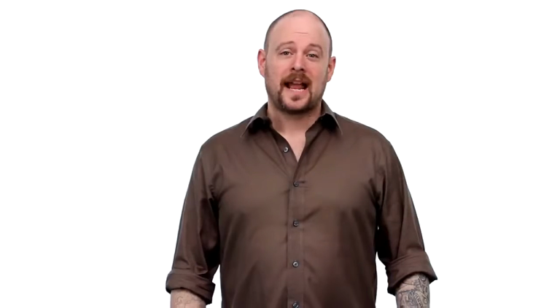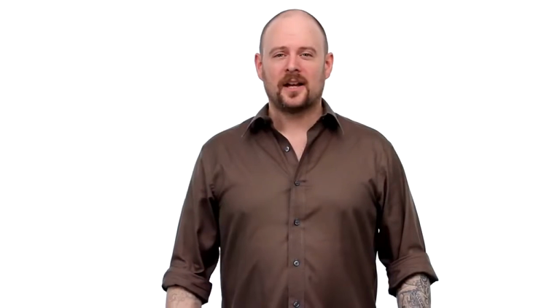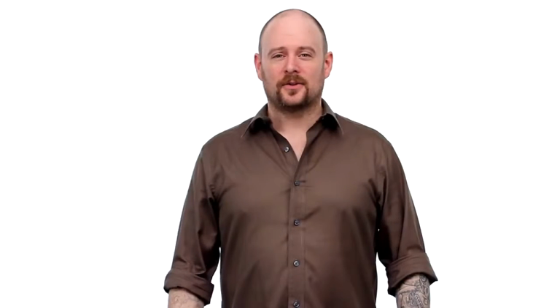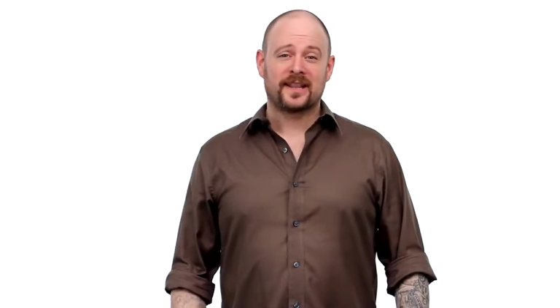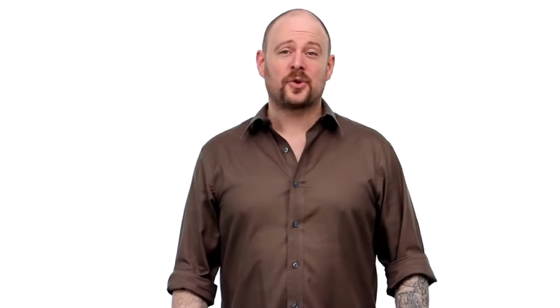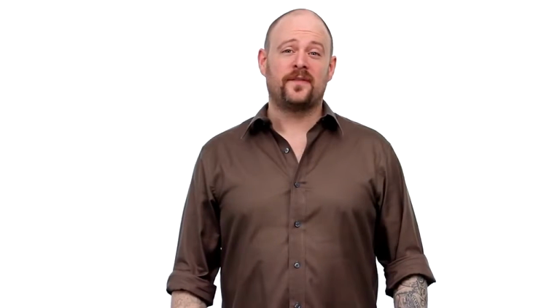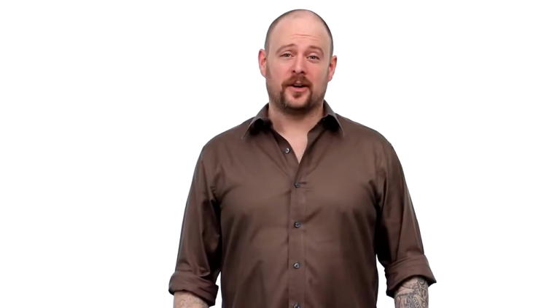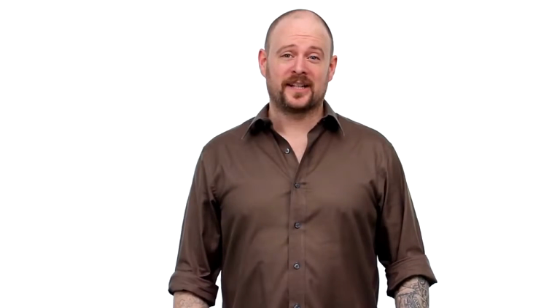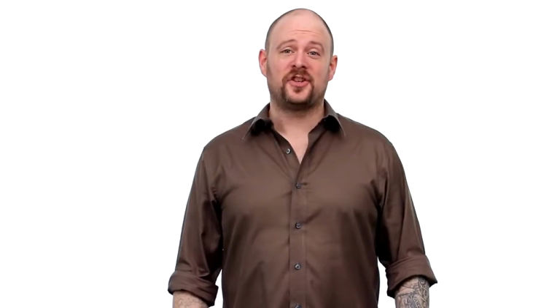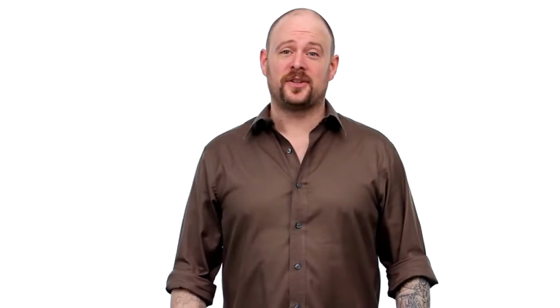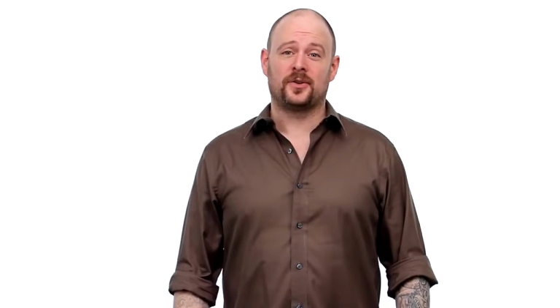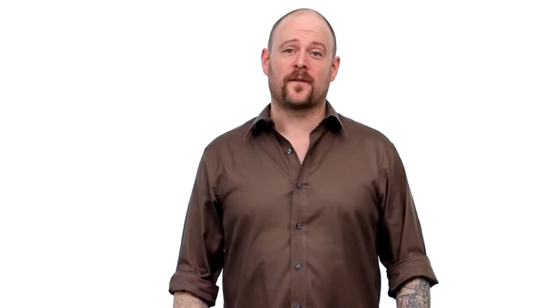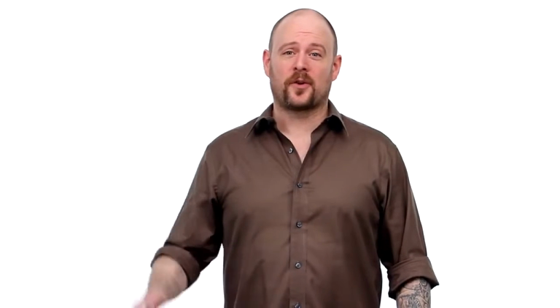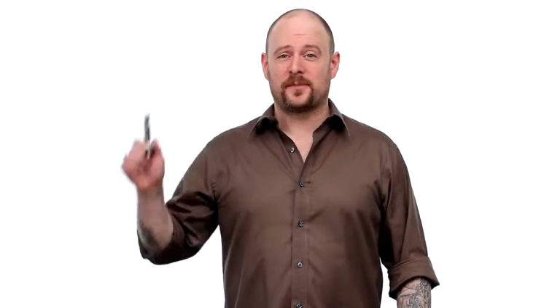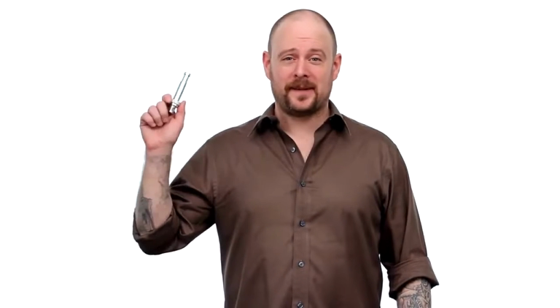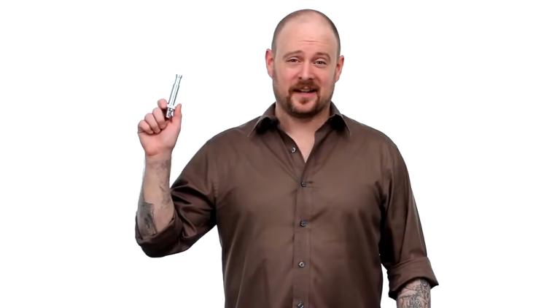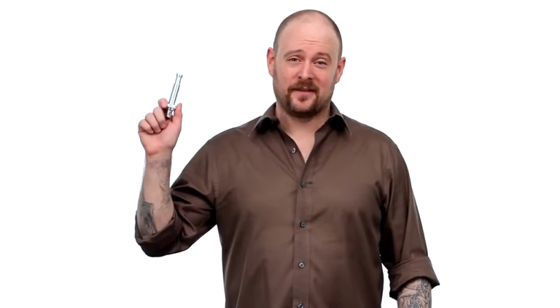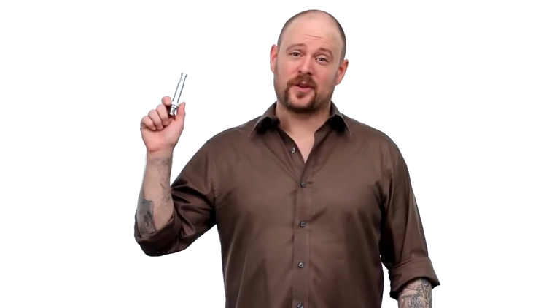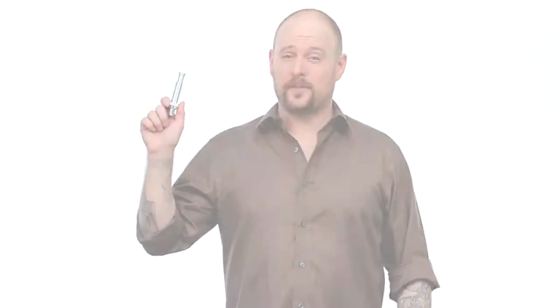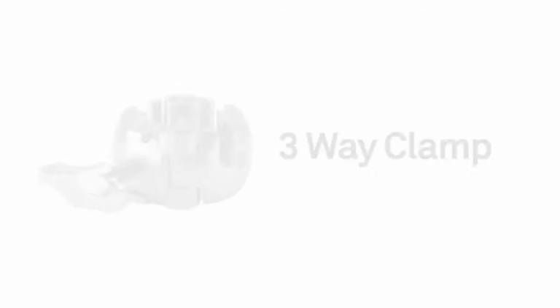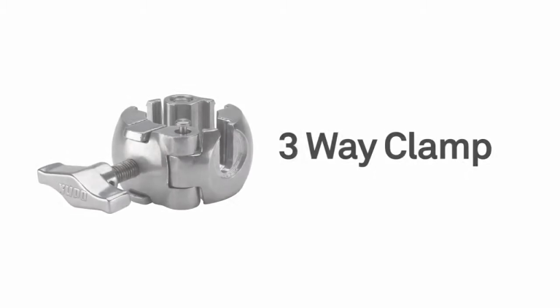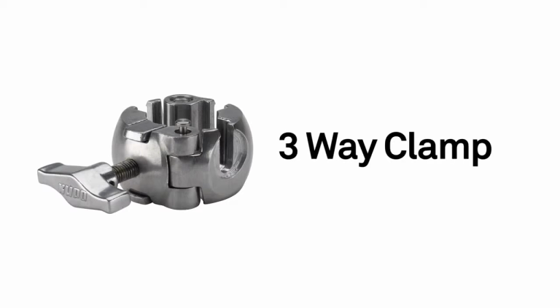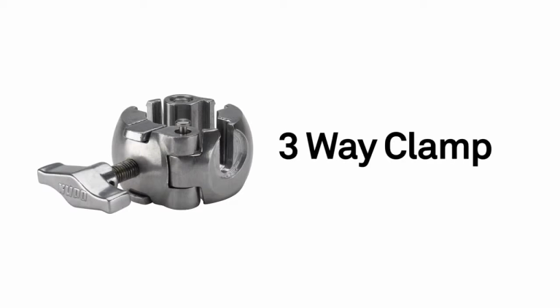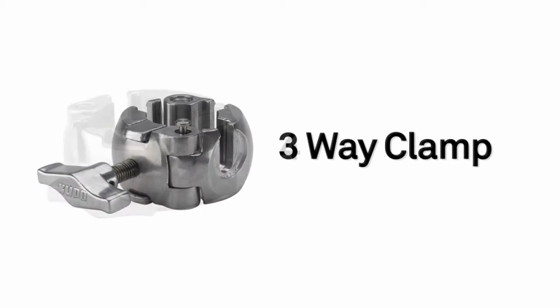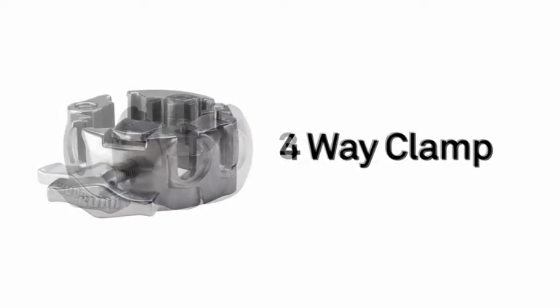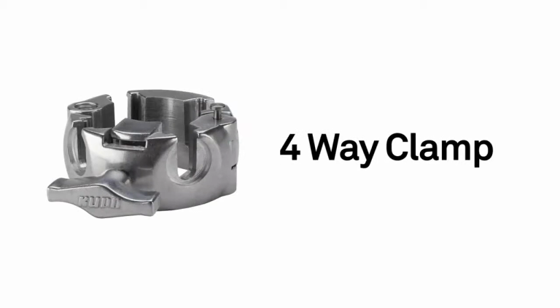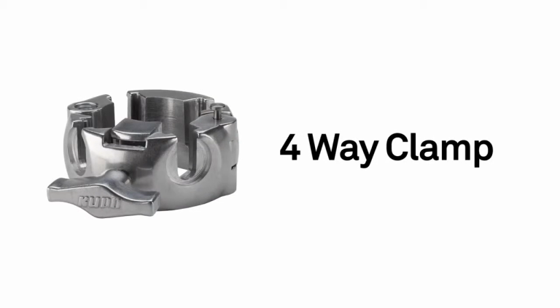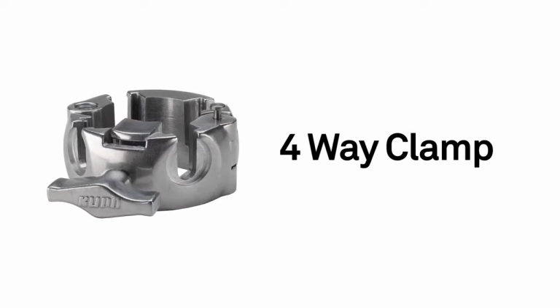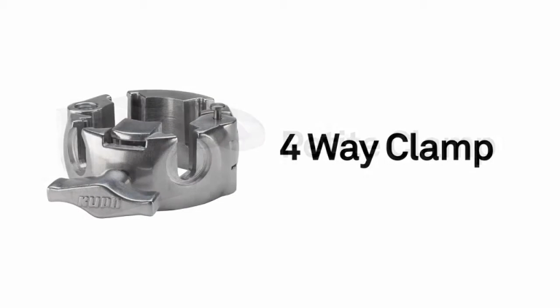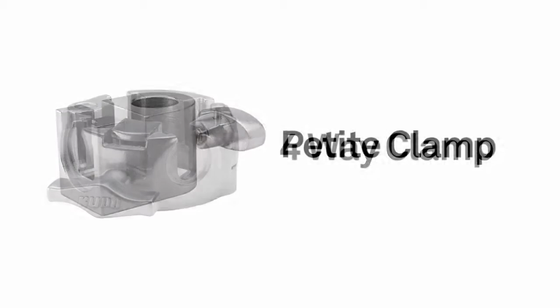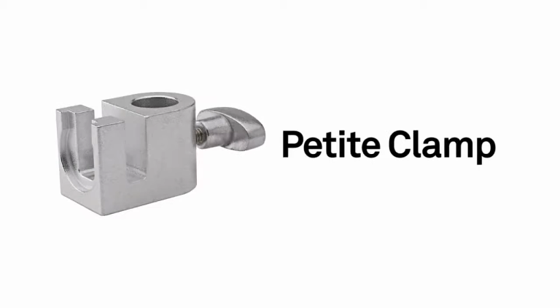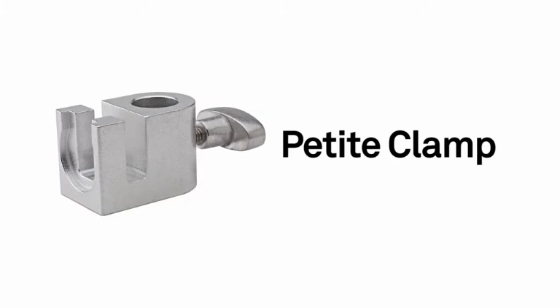Hello. This short video will introduce you to our 4-inch baby stud for the Kupo 3-way clamp, 4-way clamp, and a petite clamp.